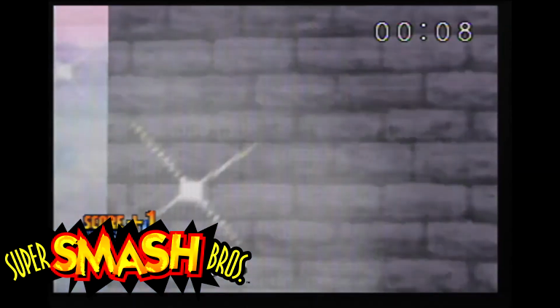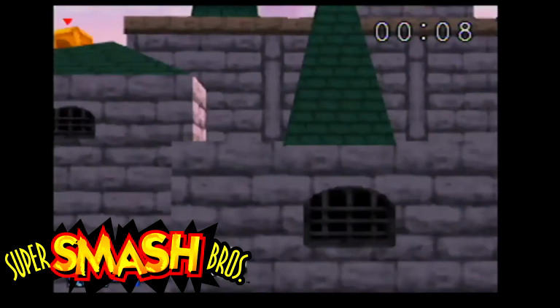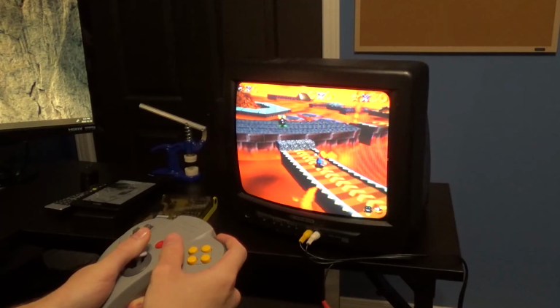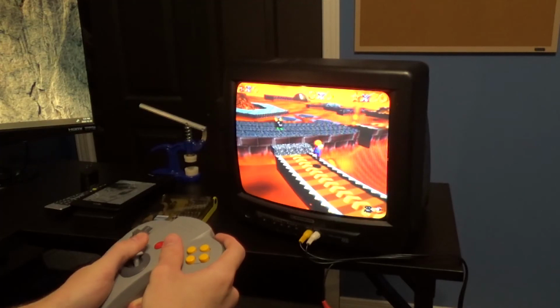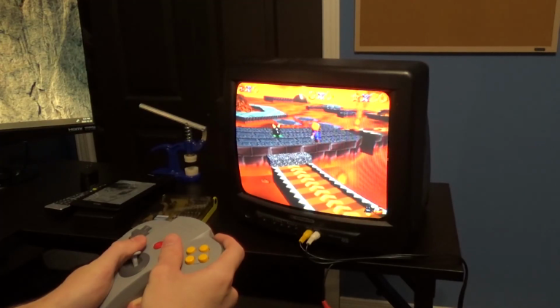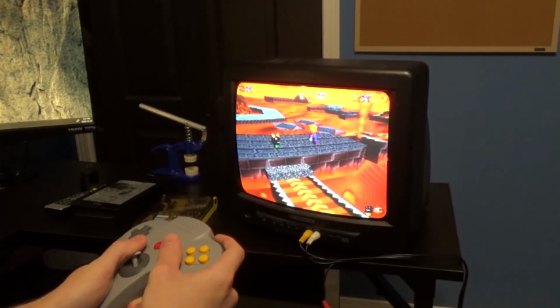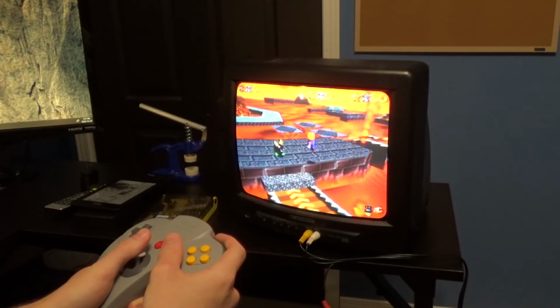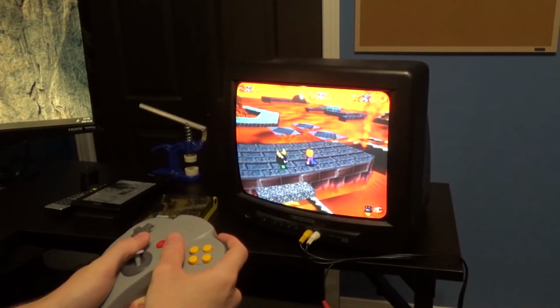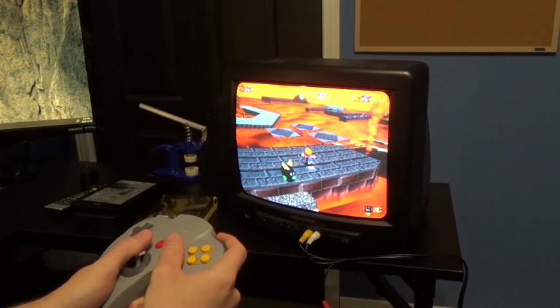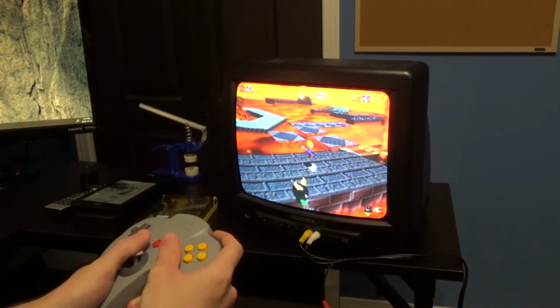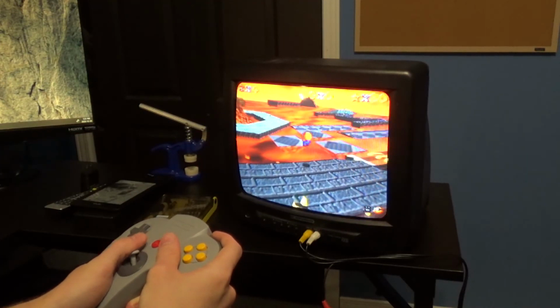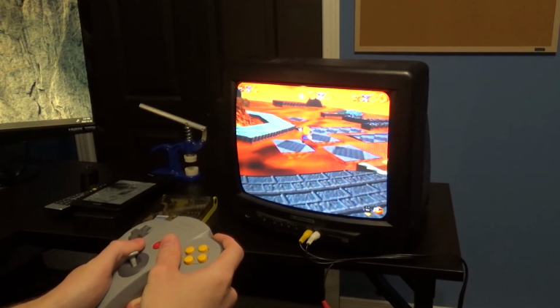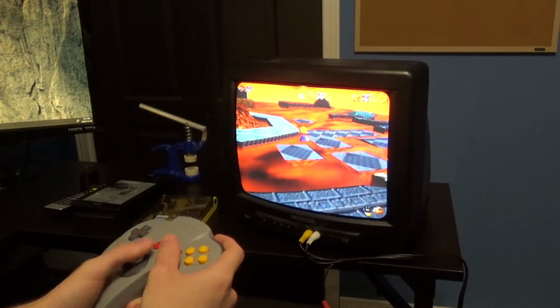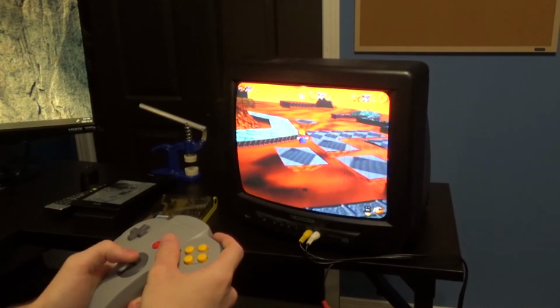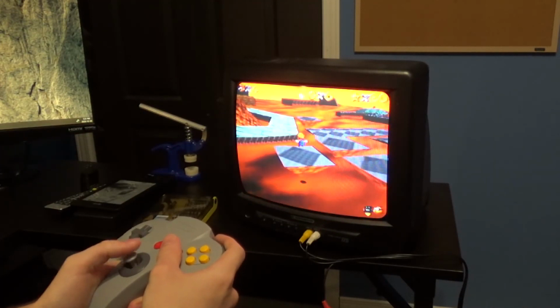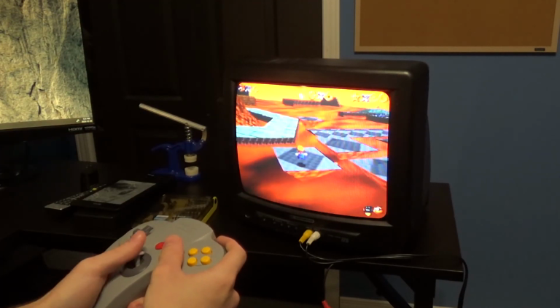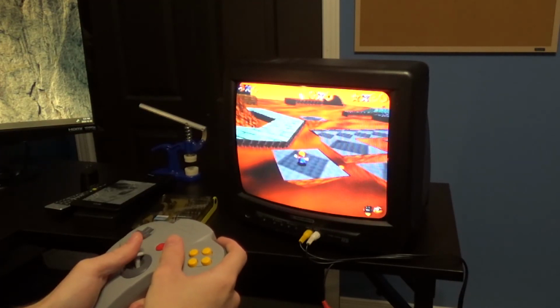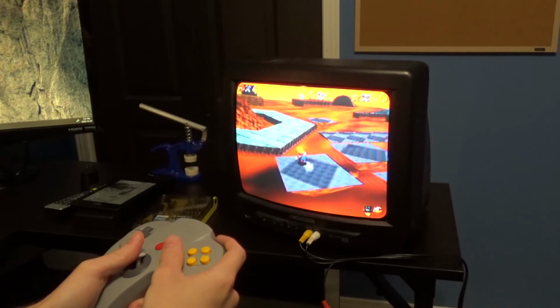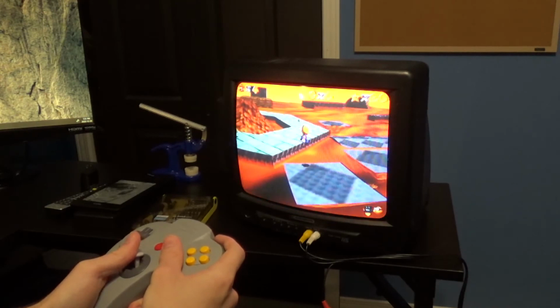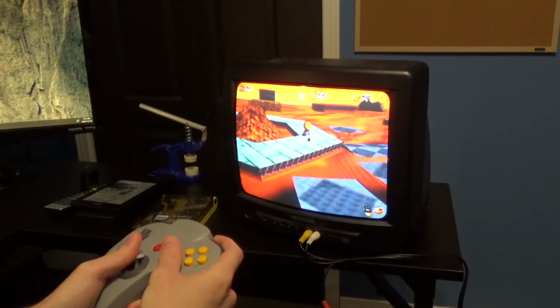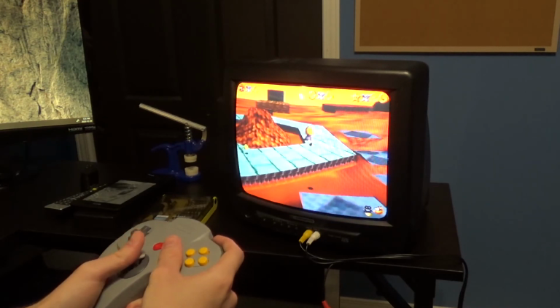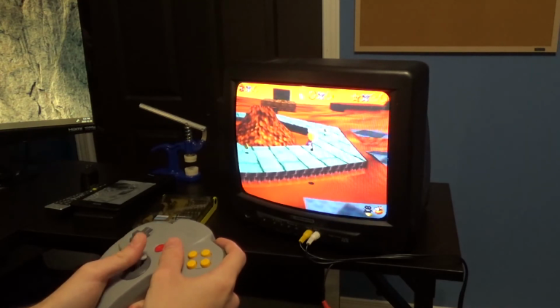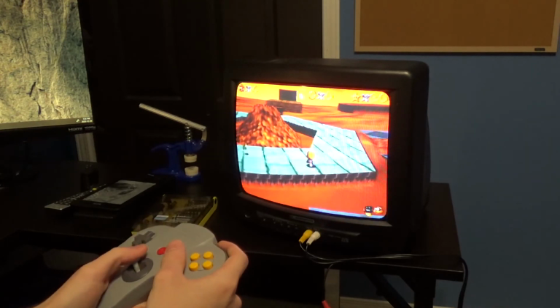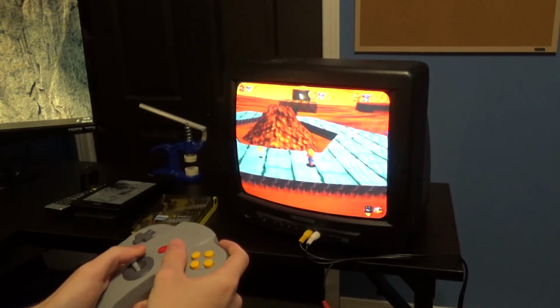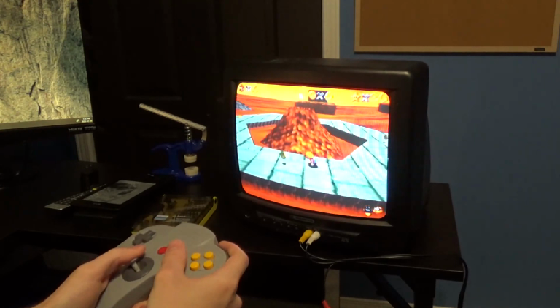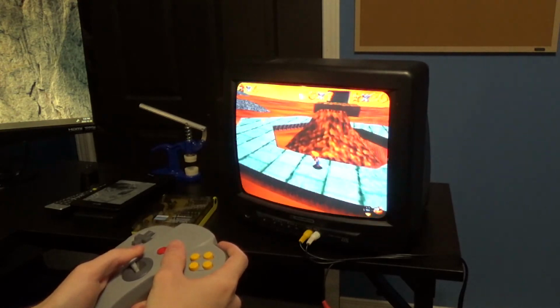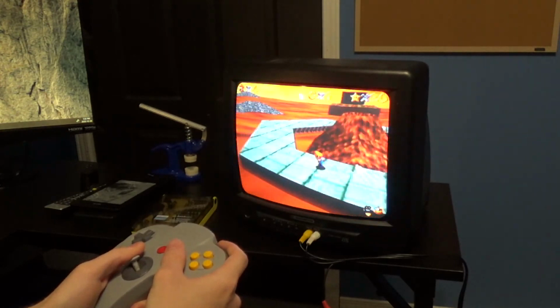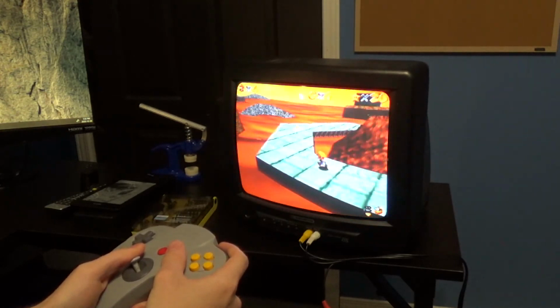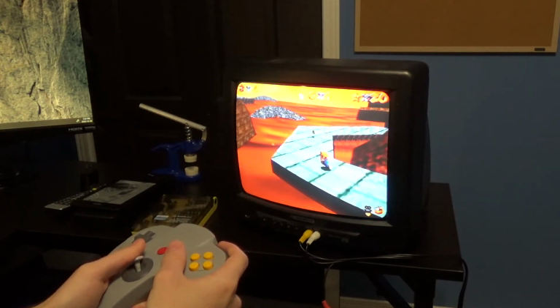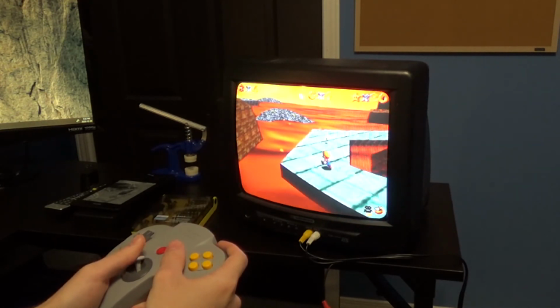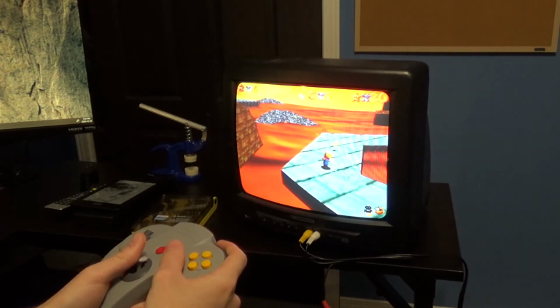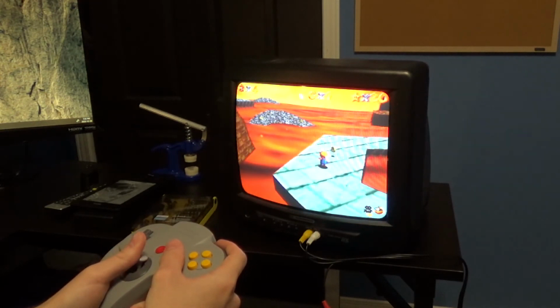The controller honestly still feels great, and if anything after breaking in, the controller feels just like a brand new one.